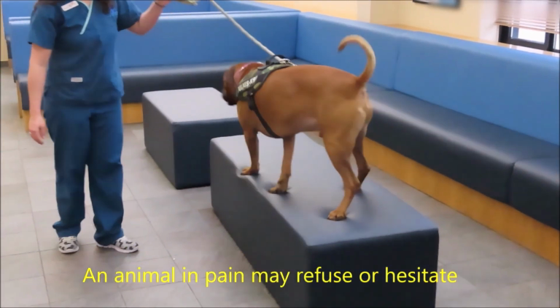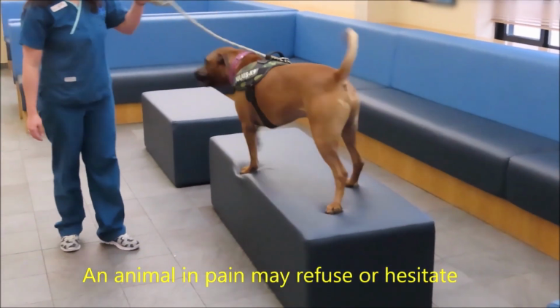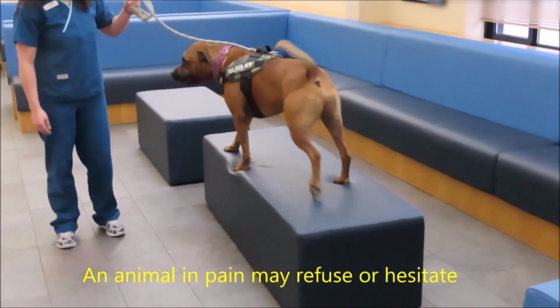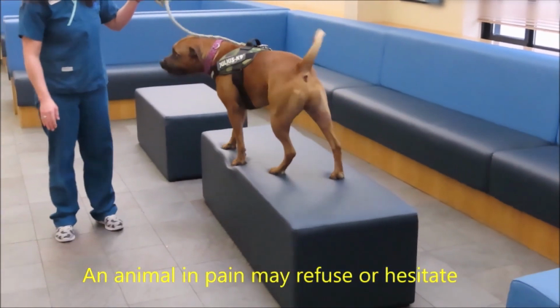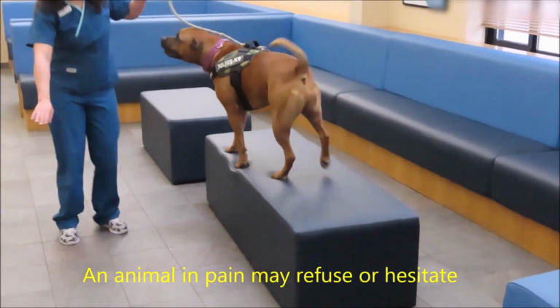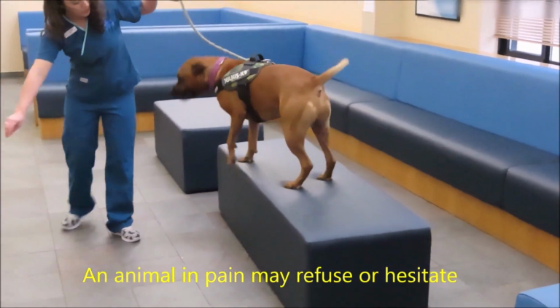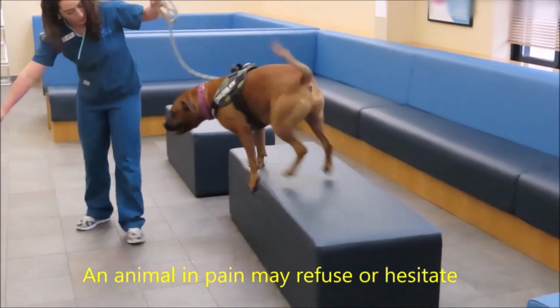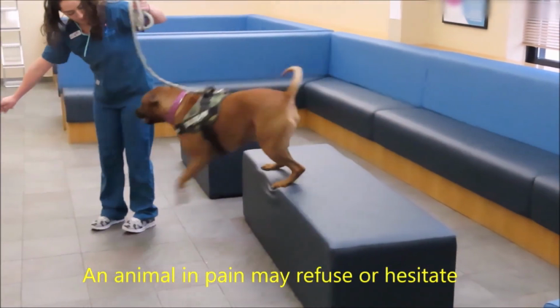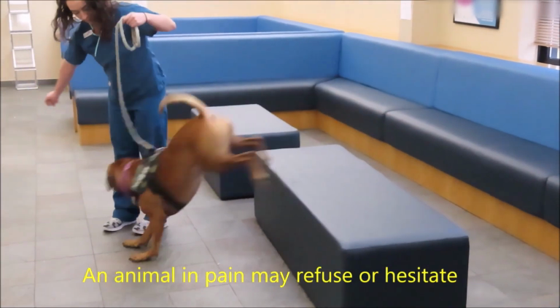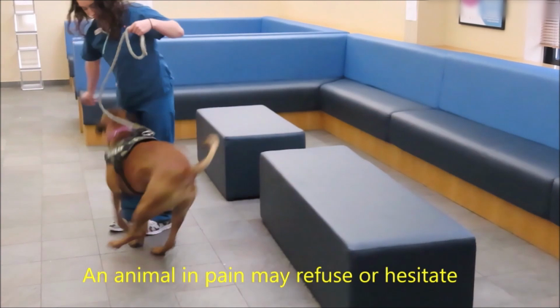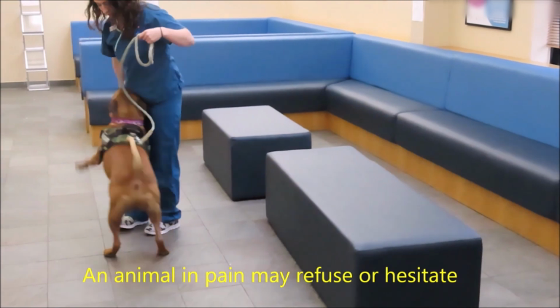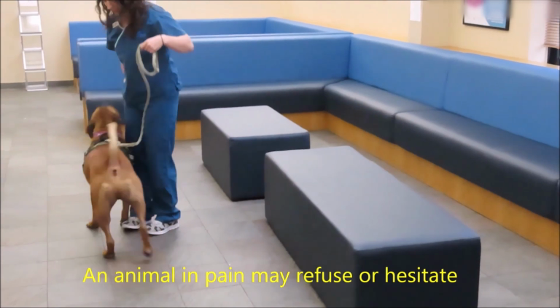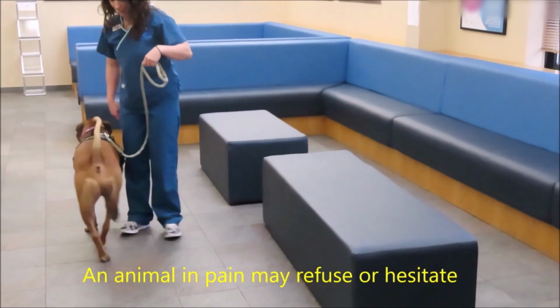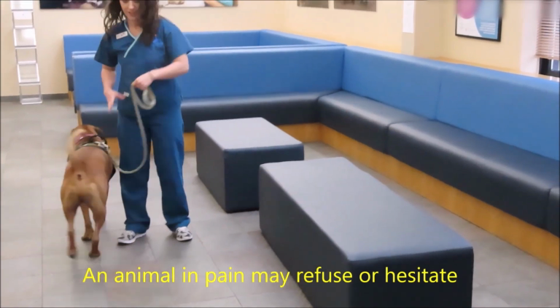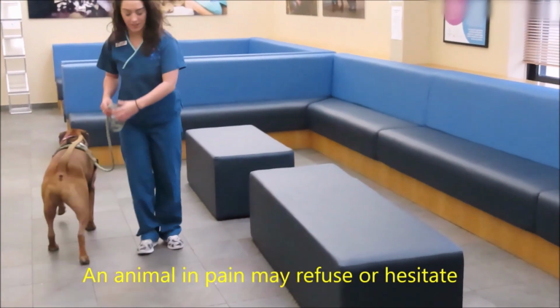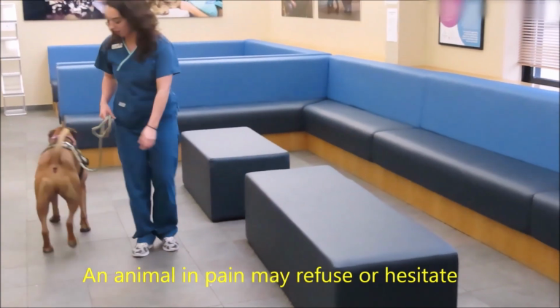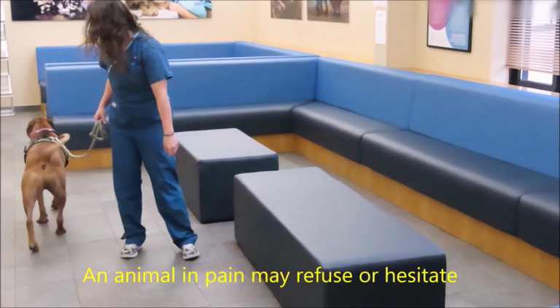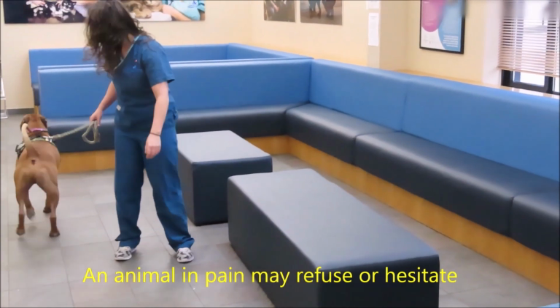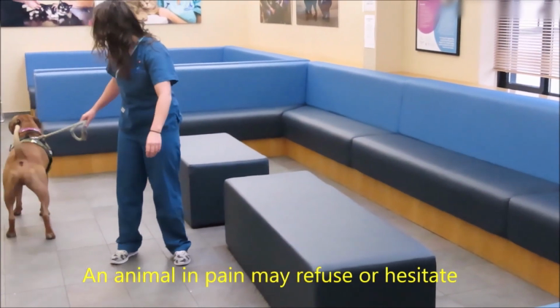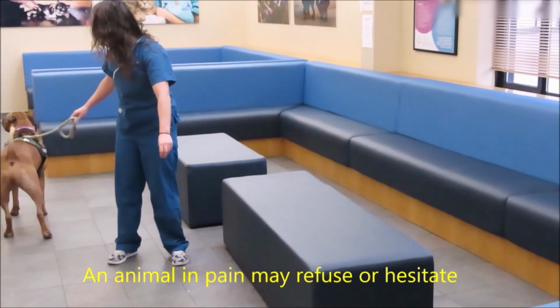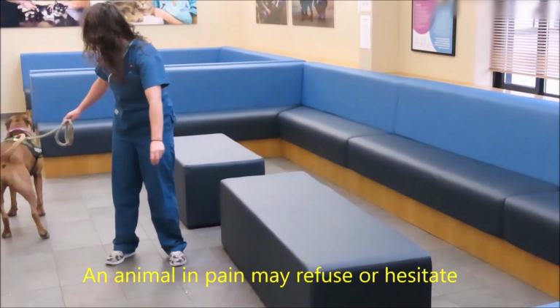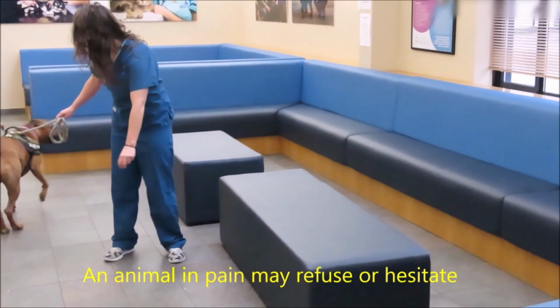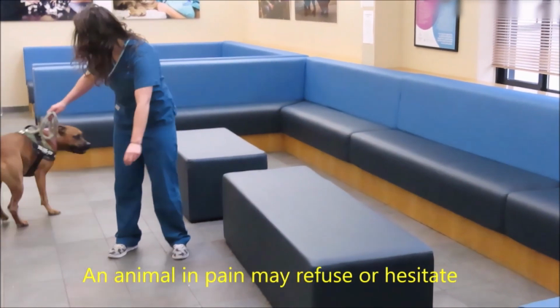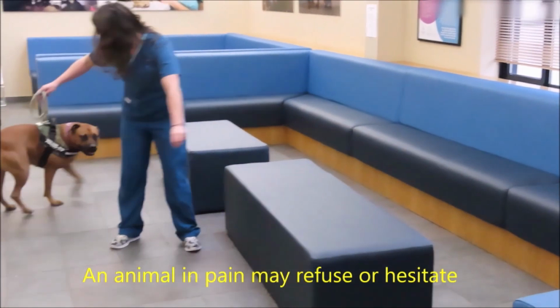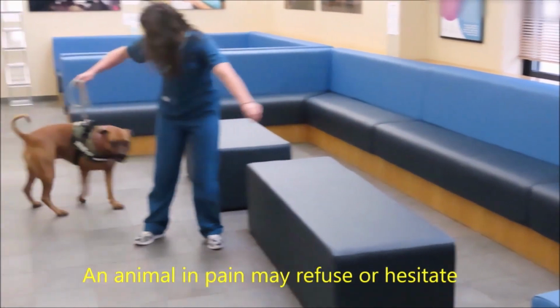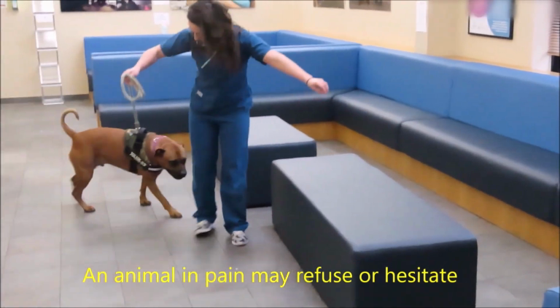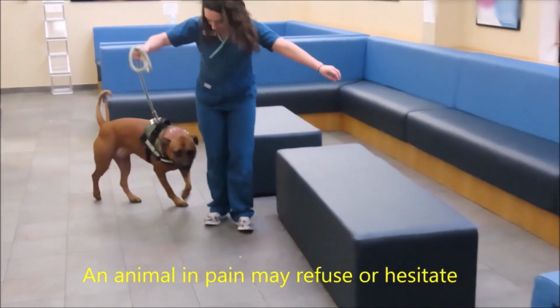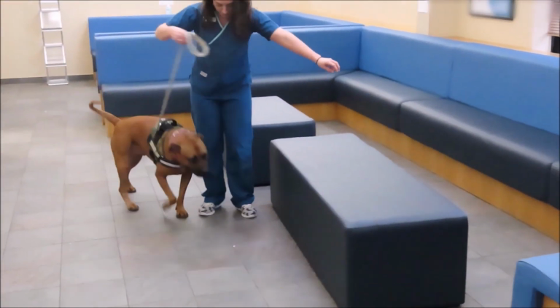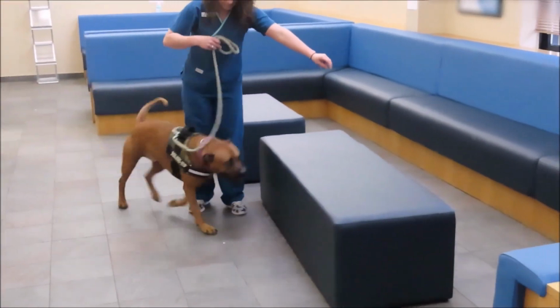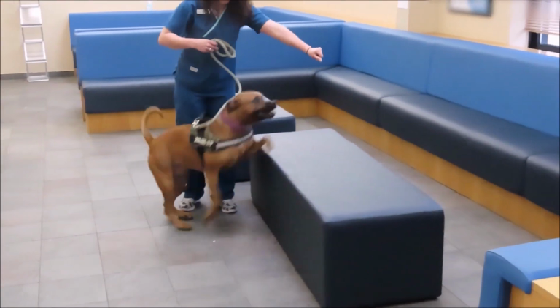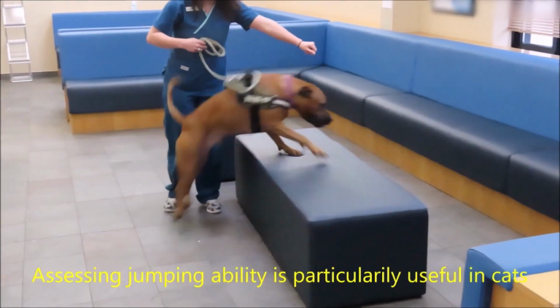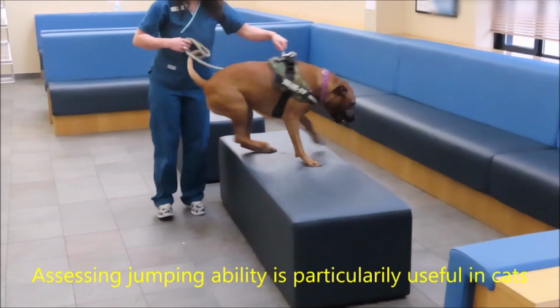Assessing jumping ability is very important in cats. You may be able to do that in your consult room or with a video.